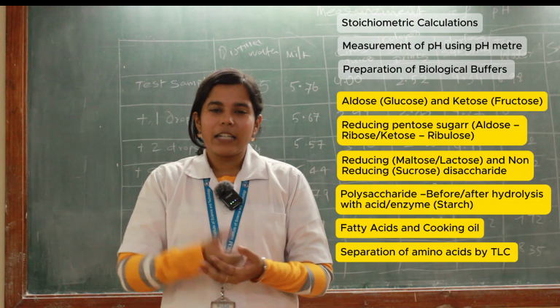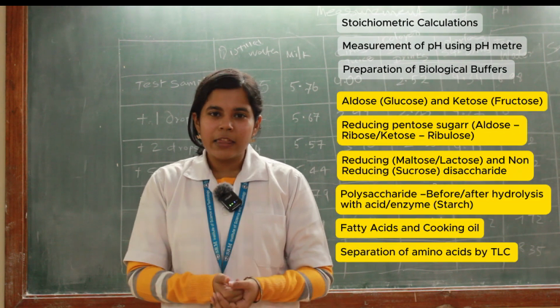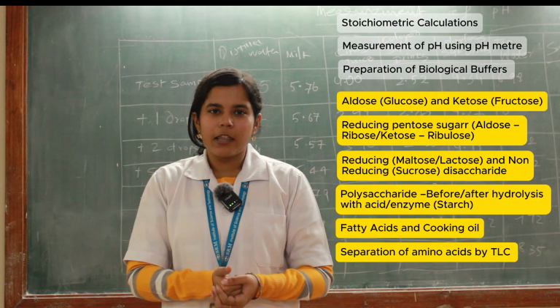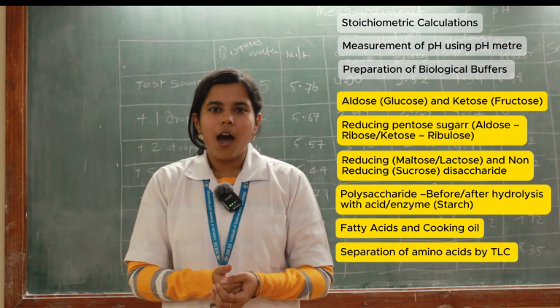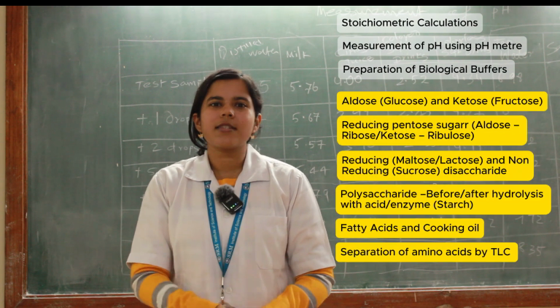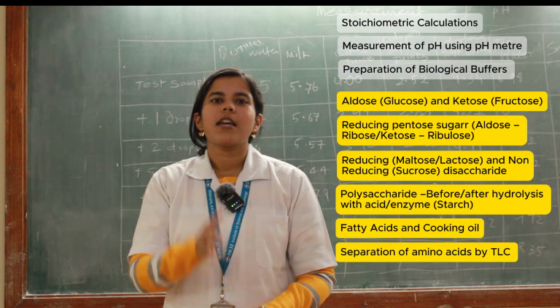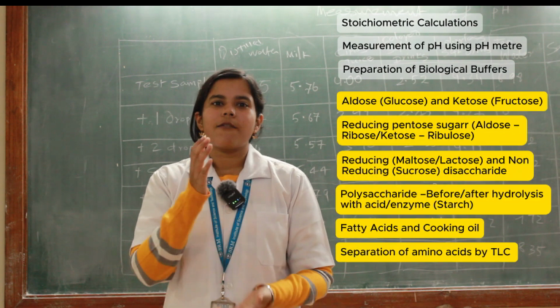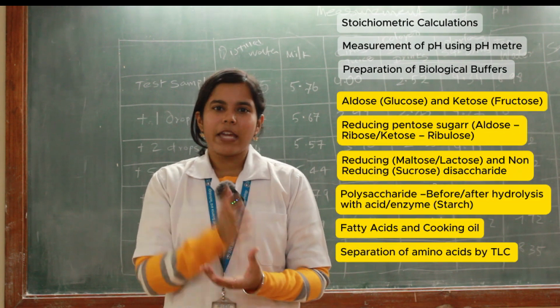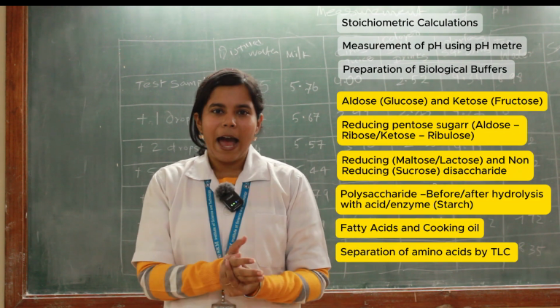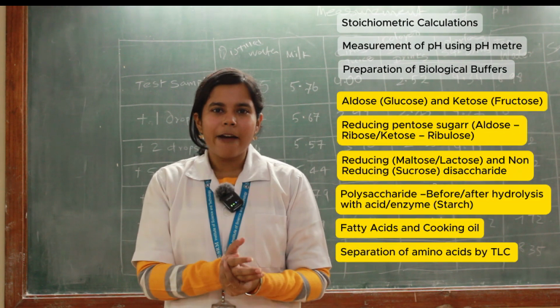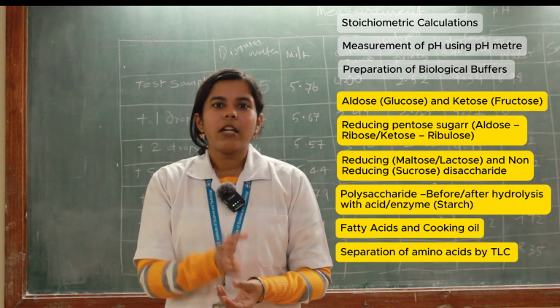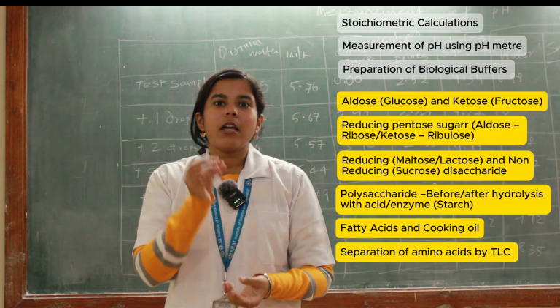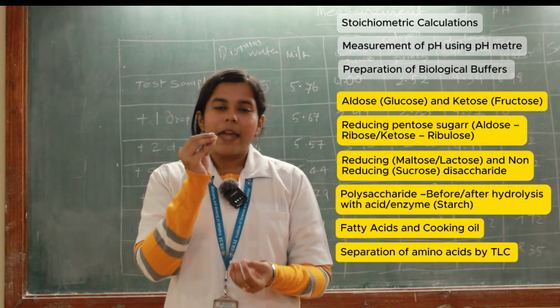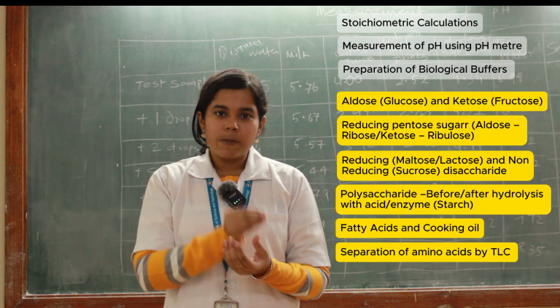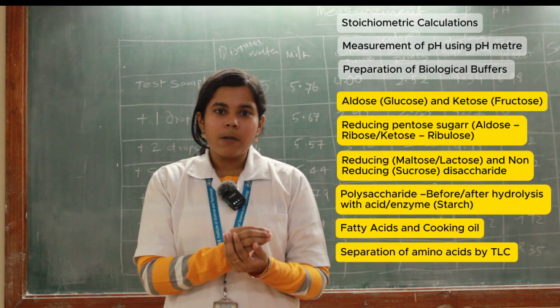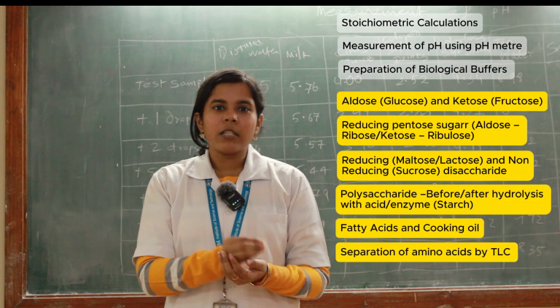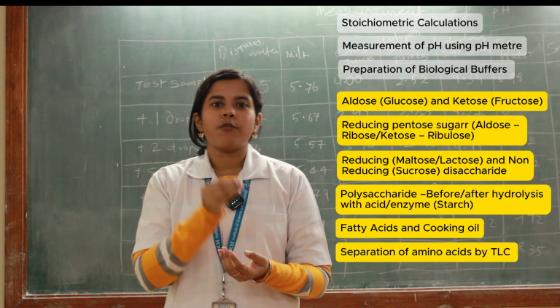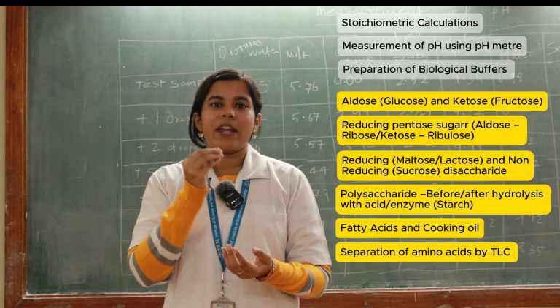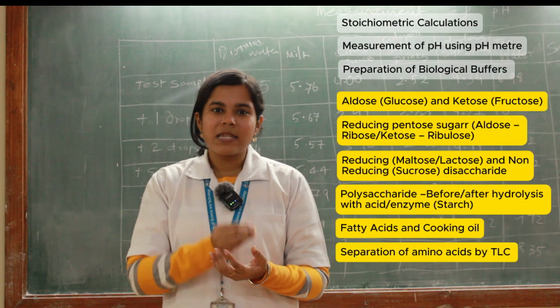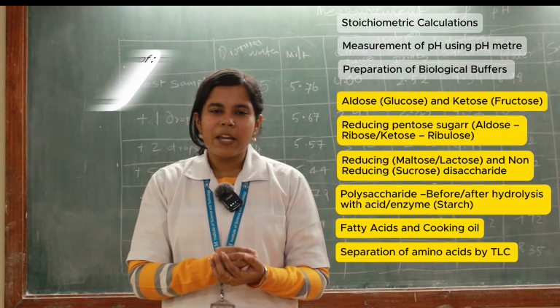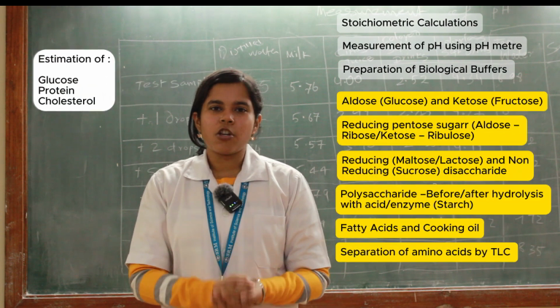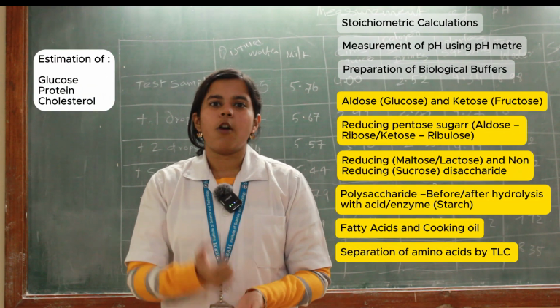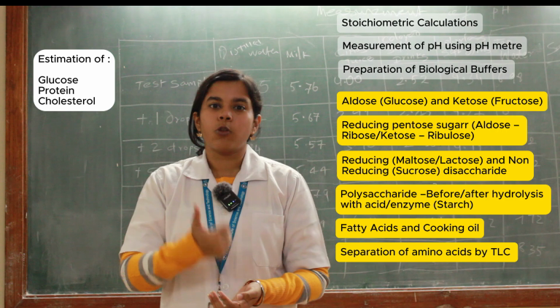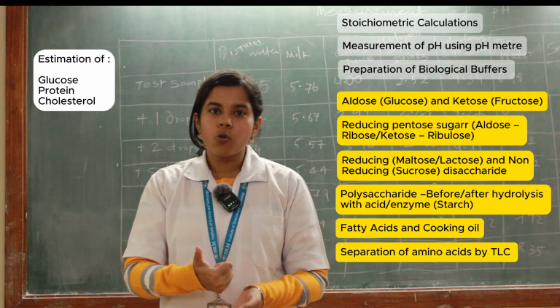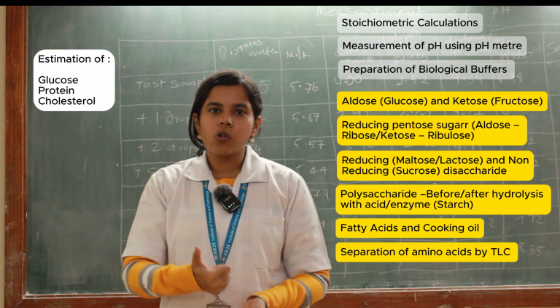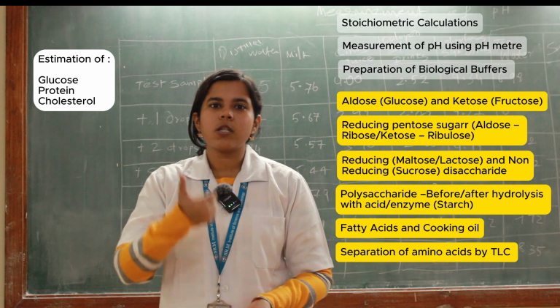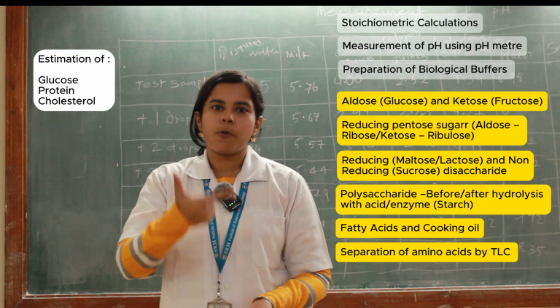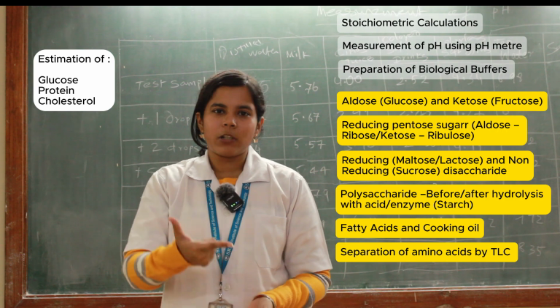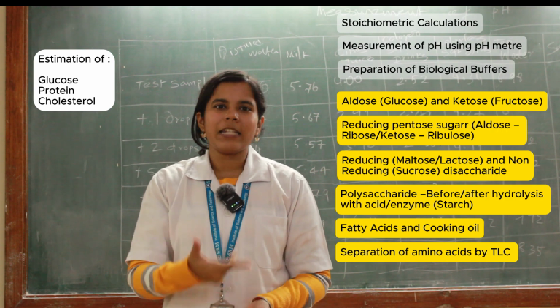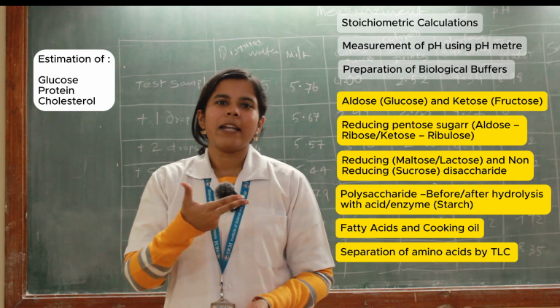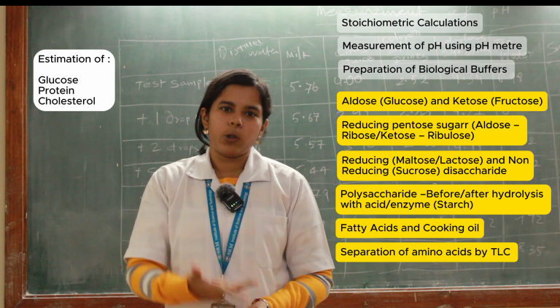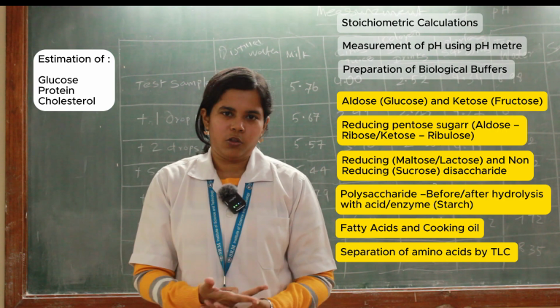And in the last, we have experiments for estimation of glucose, protein, and polysaccharides.